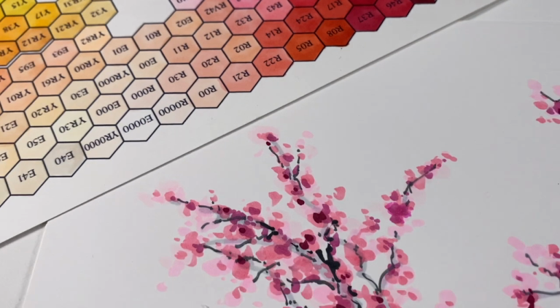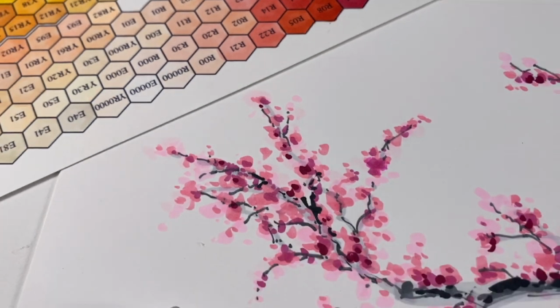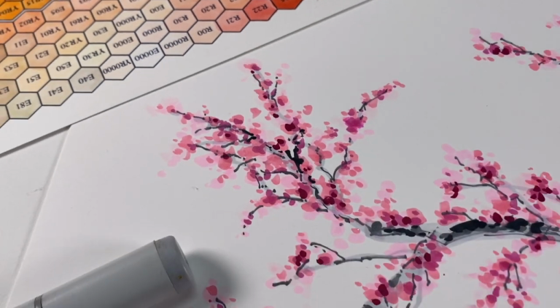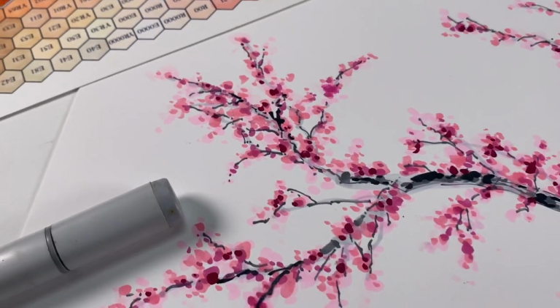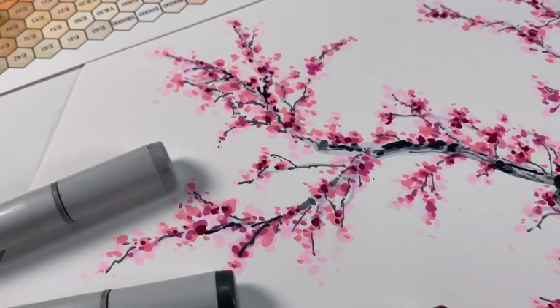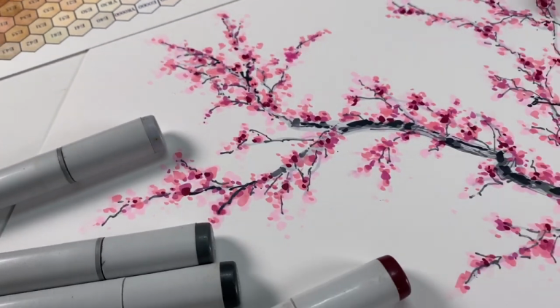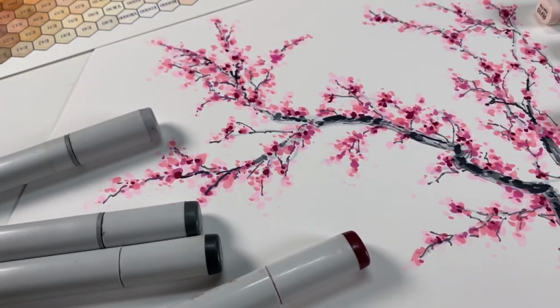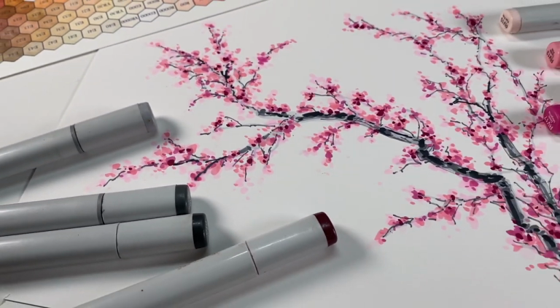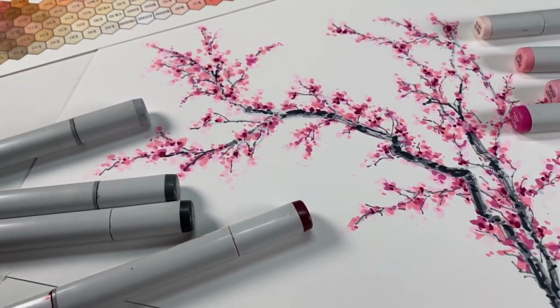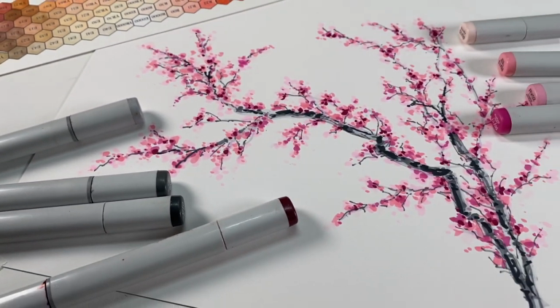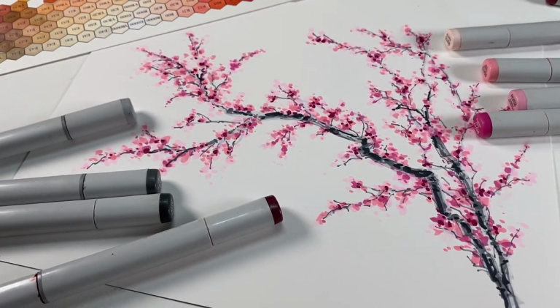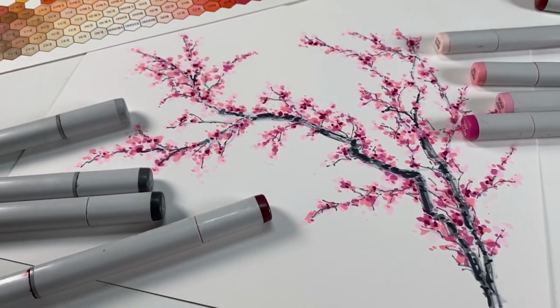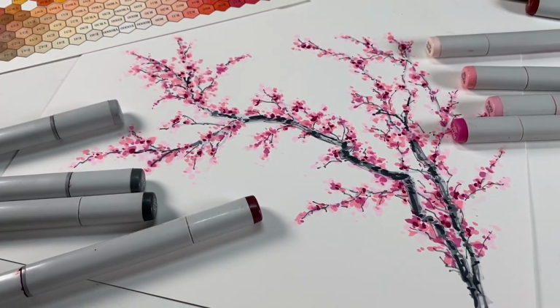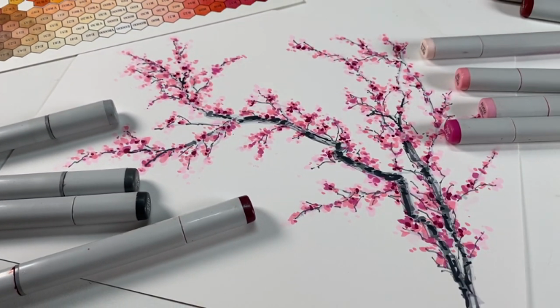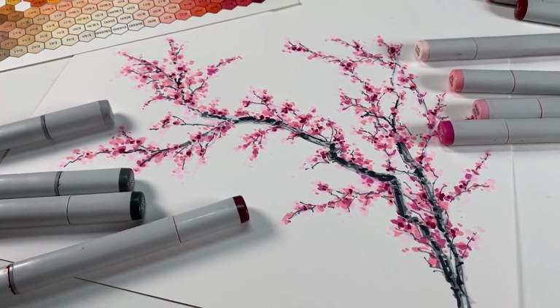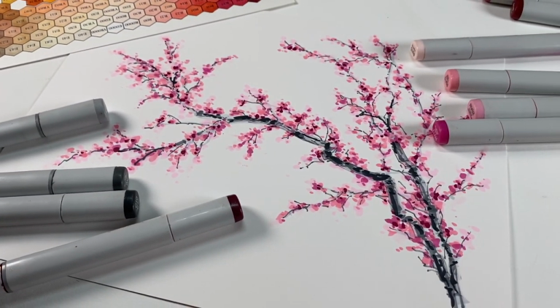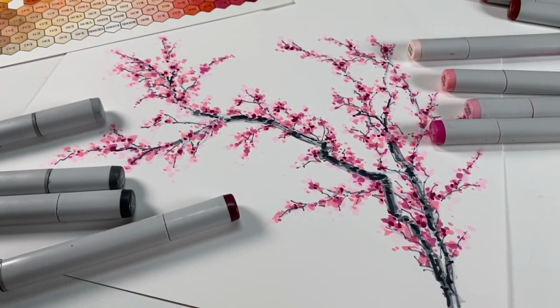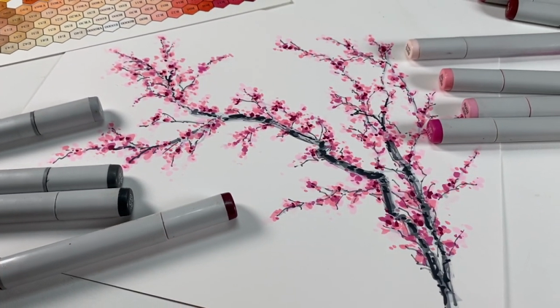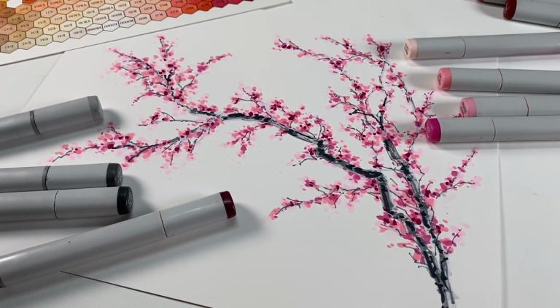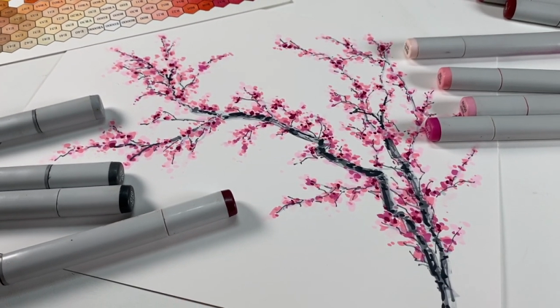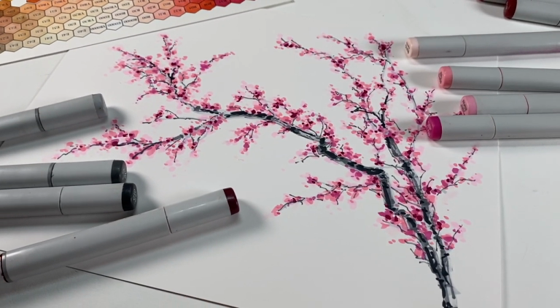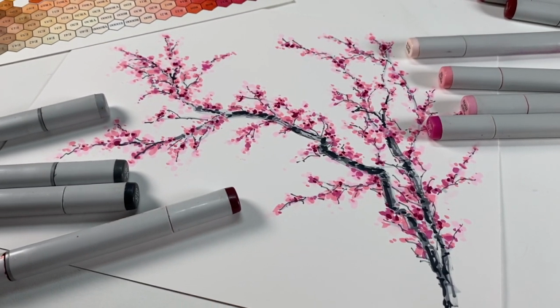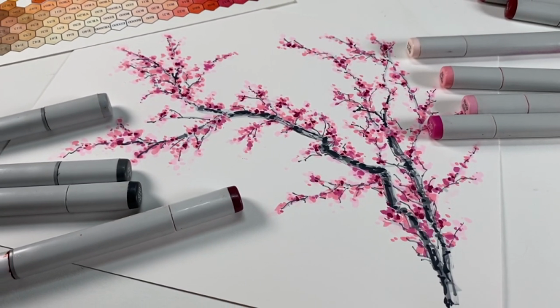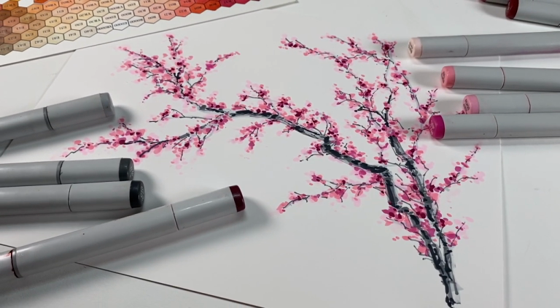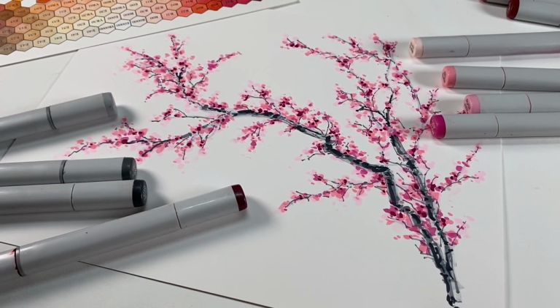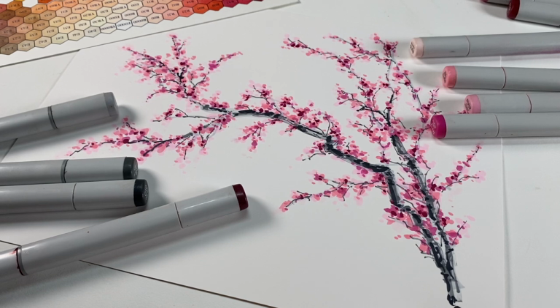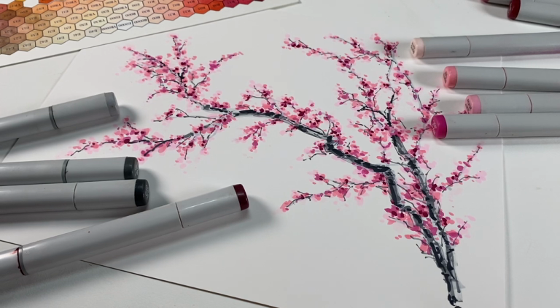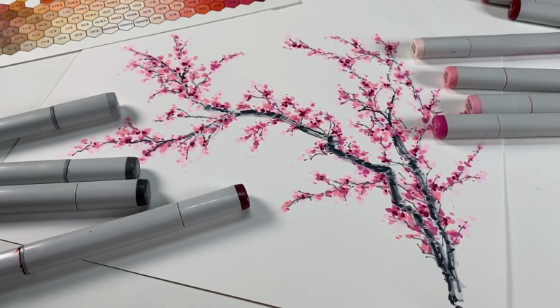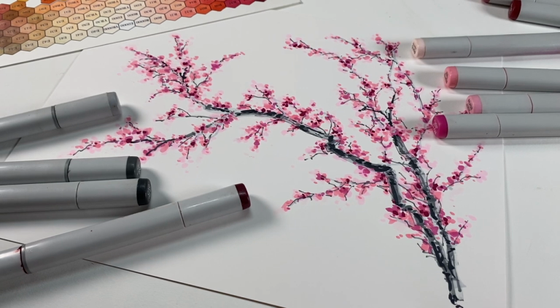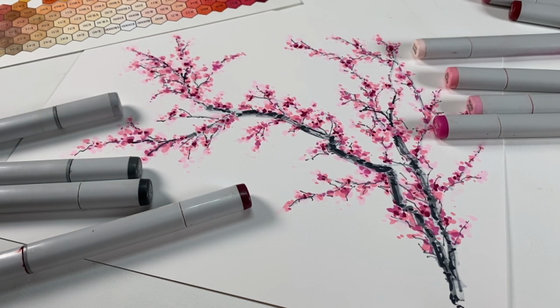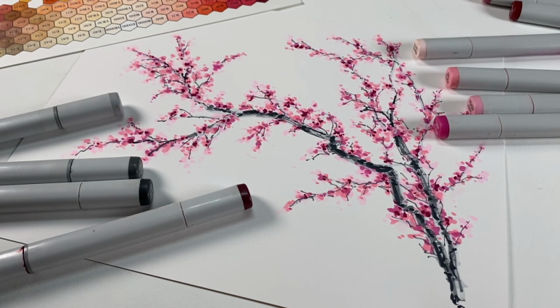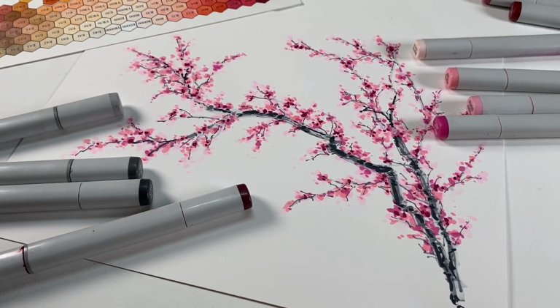Hello and welcome to my YouTube channel. I'm Sandy Alnock and I'm going to be making cherry blossom branches today.